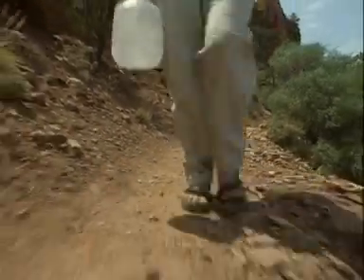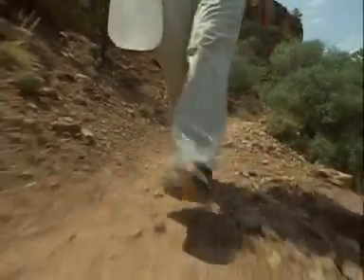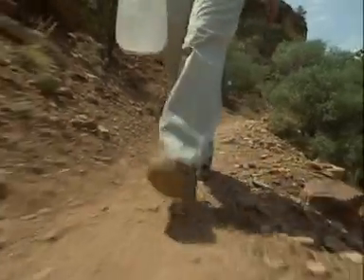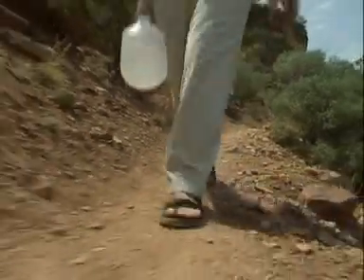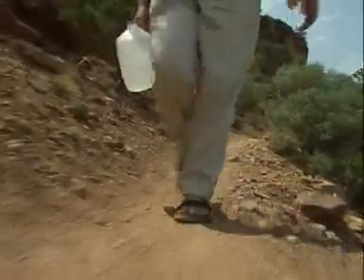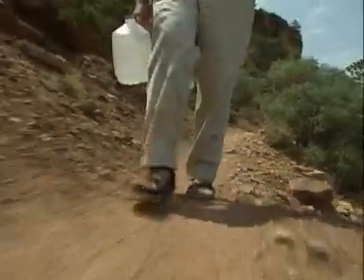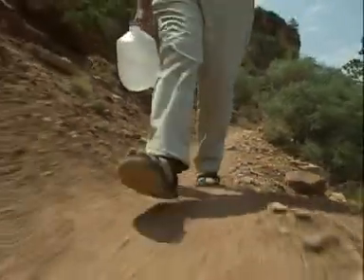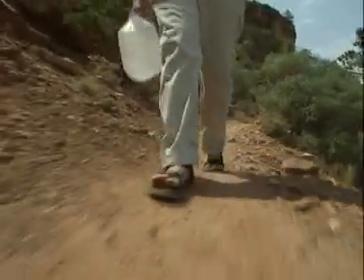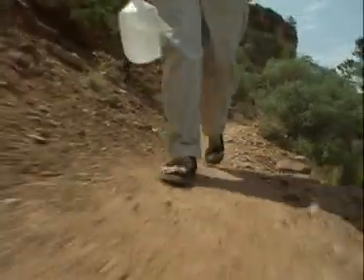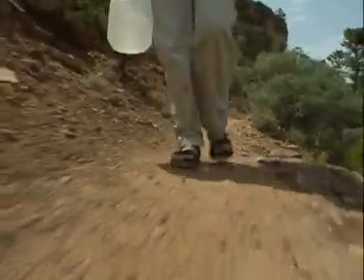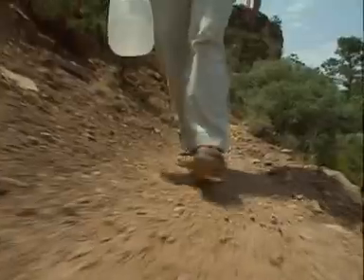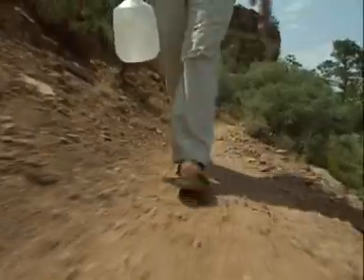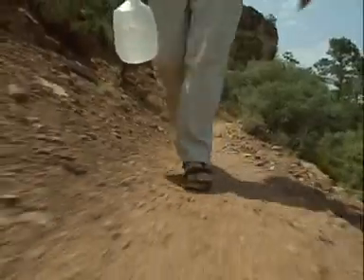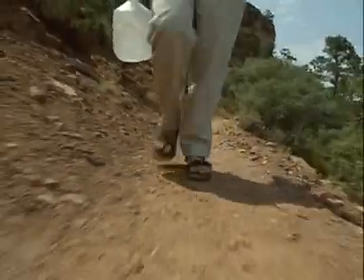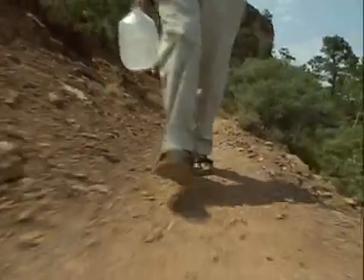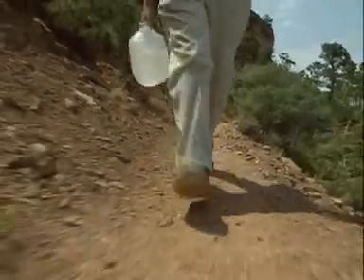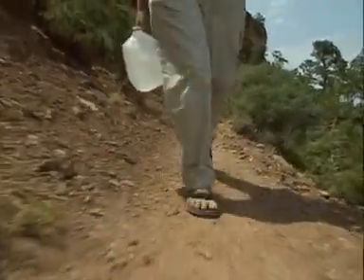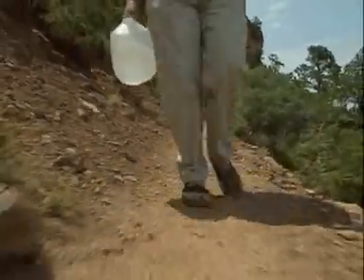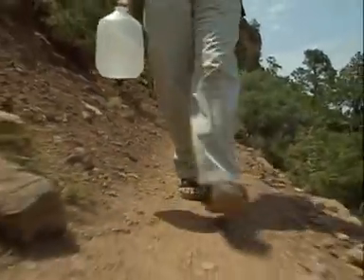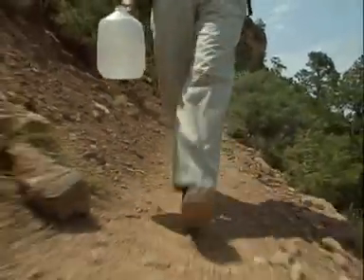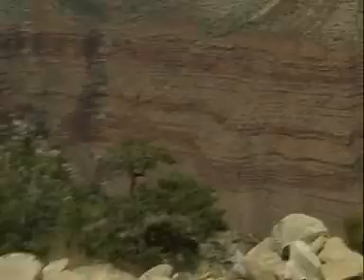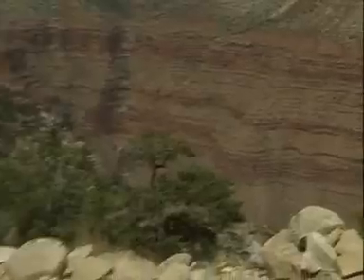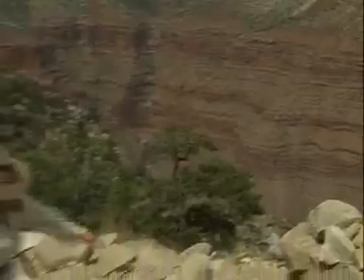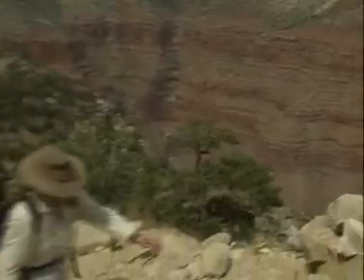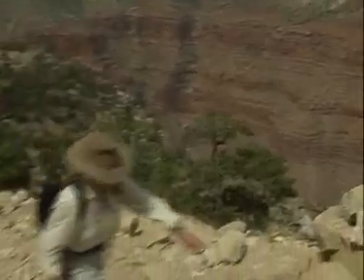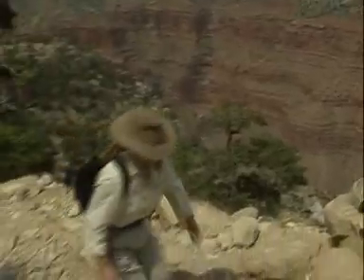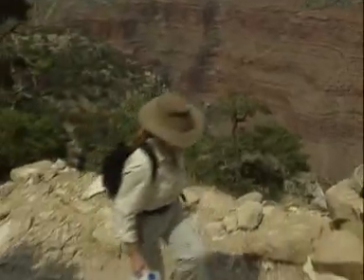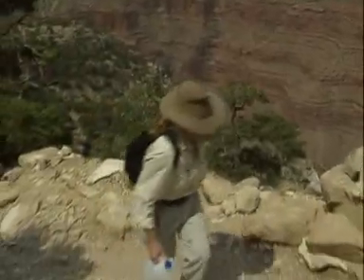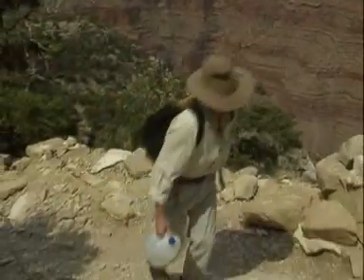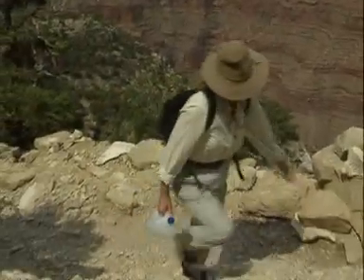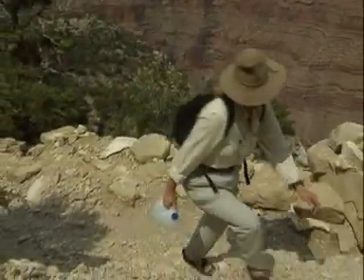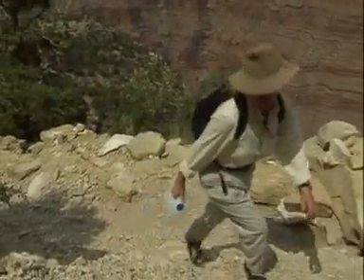Geologists have studied these rocks and discovered that about 260 million years ago, this layer was desert.